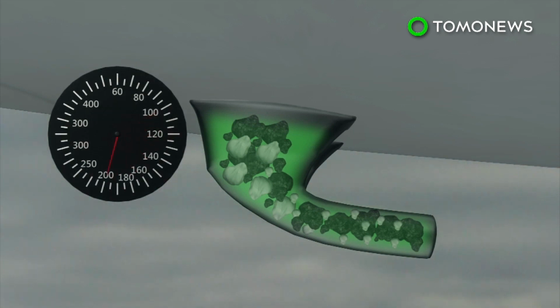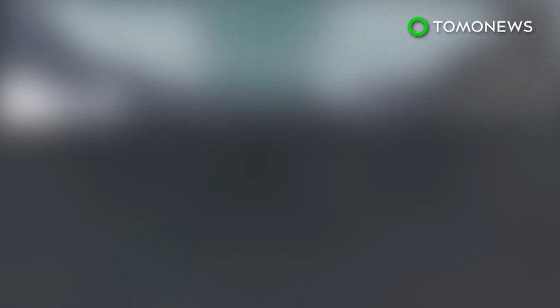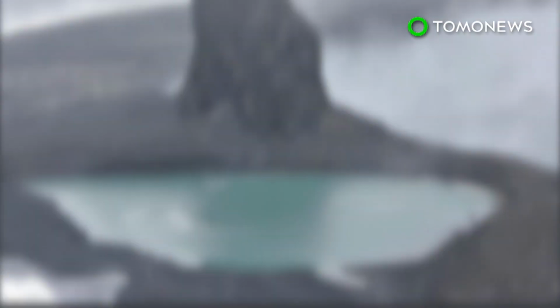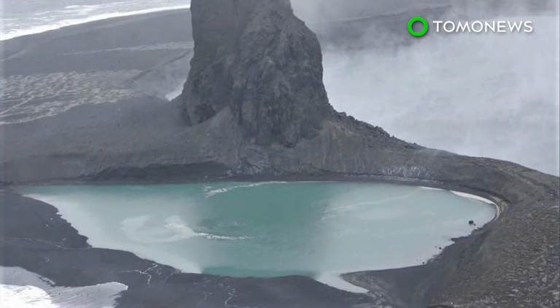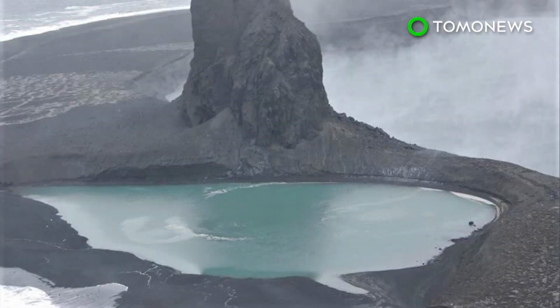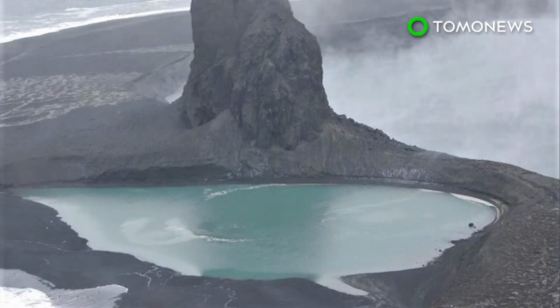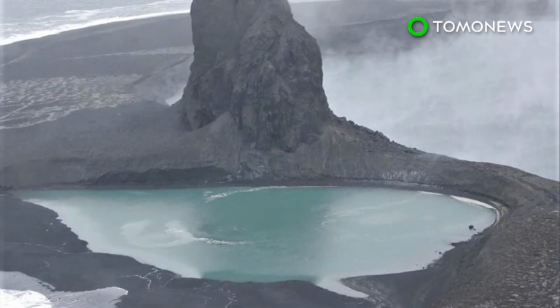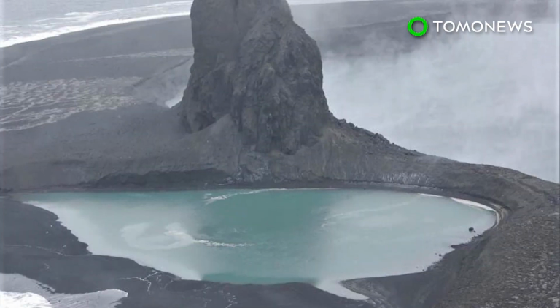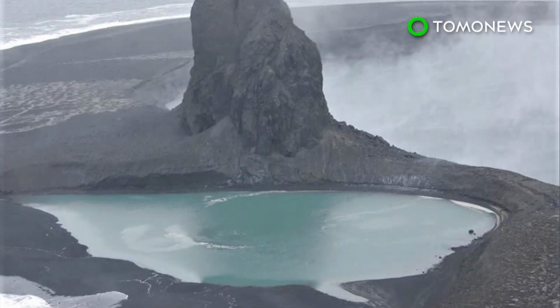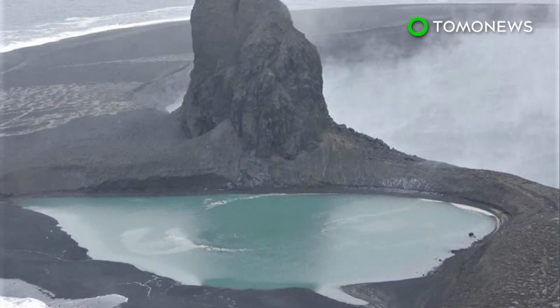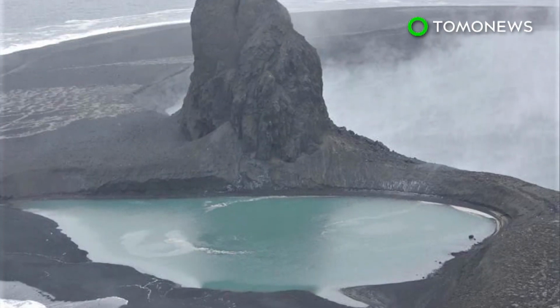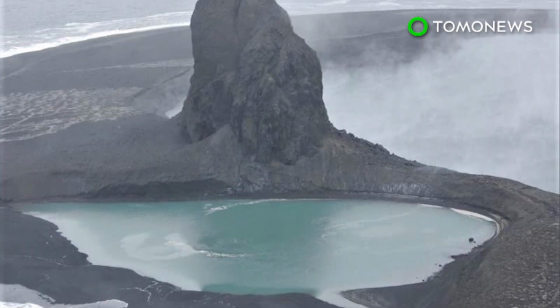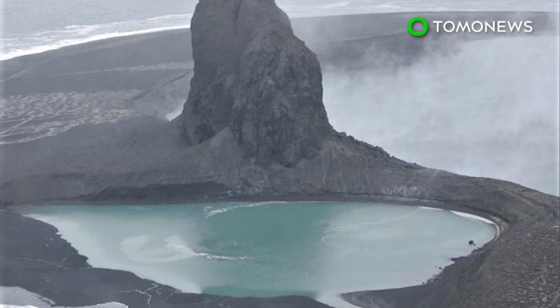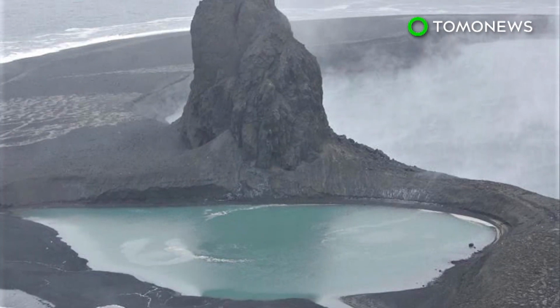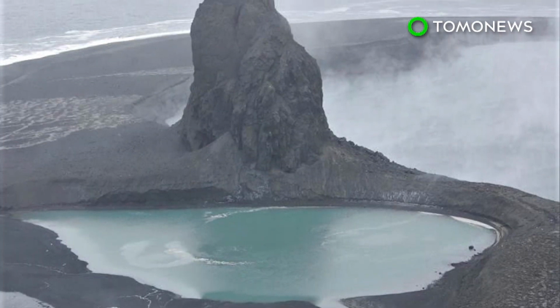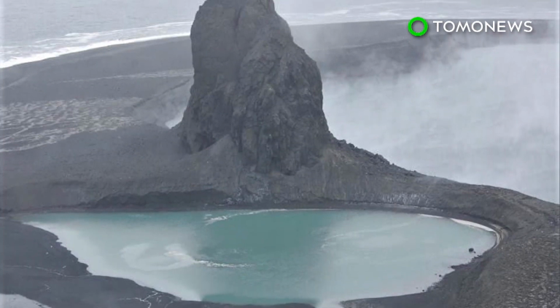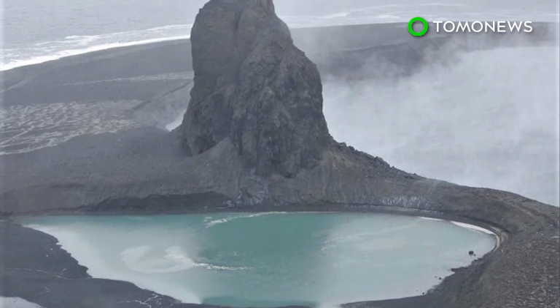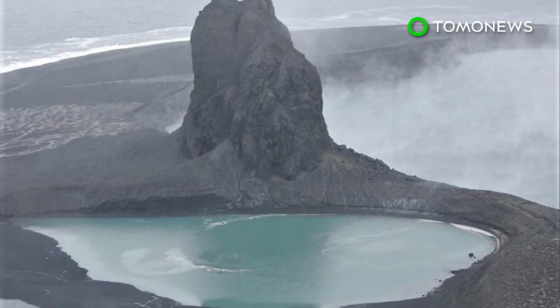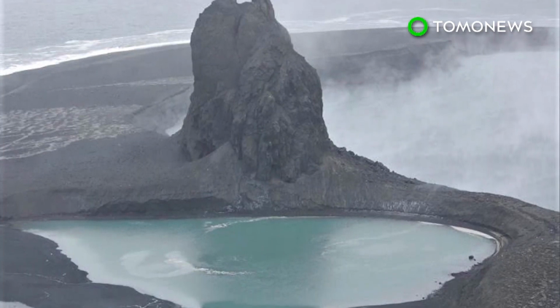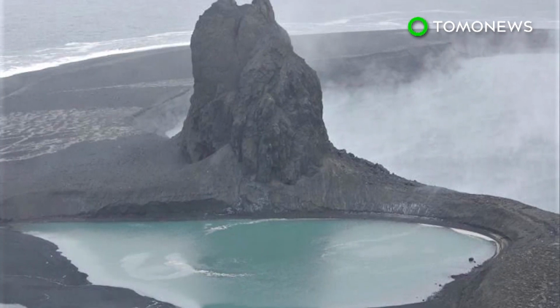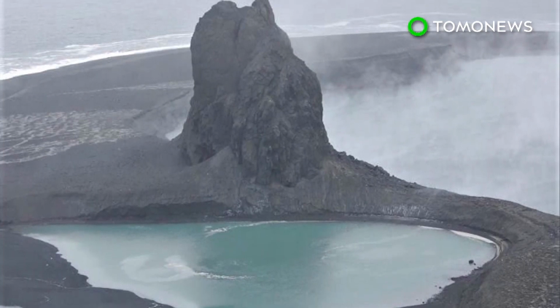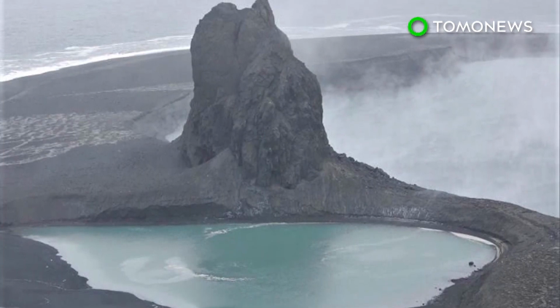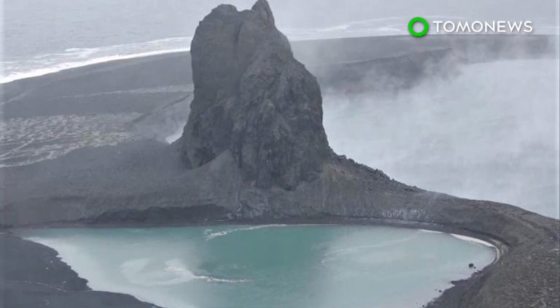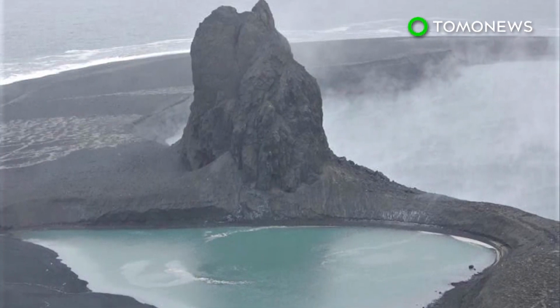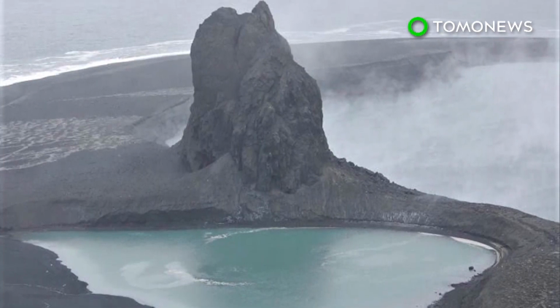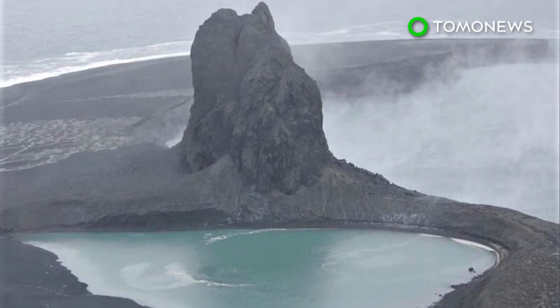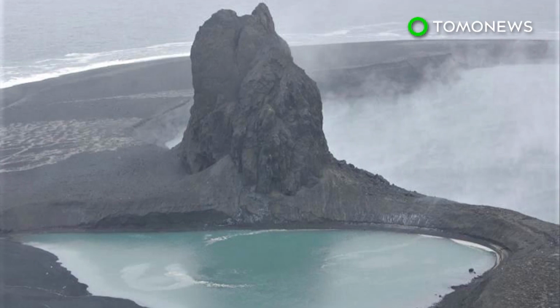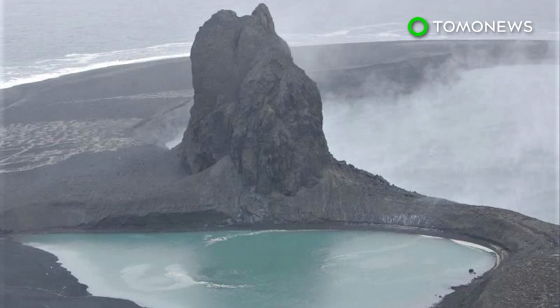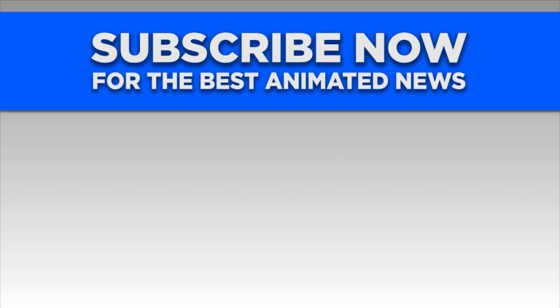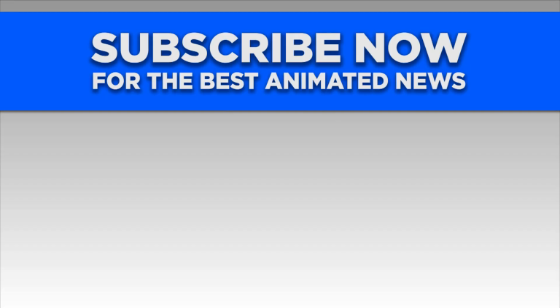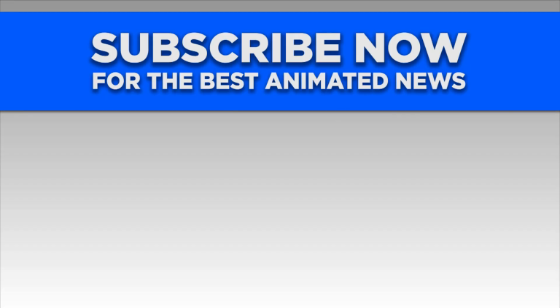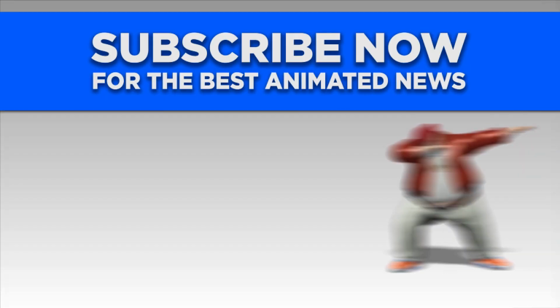A red alert was downgraded to orange on Sunday after no further ash emissions occurred.